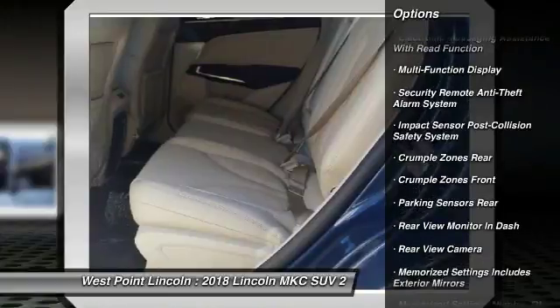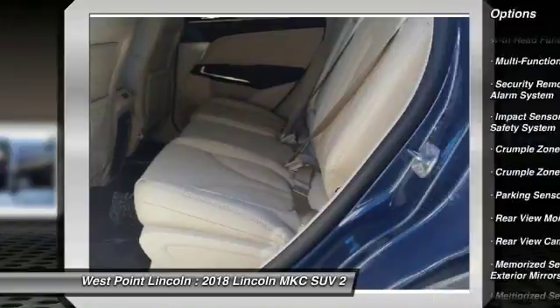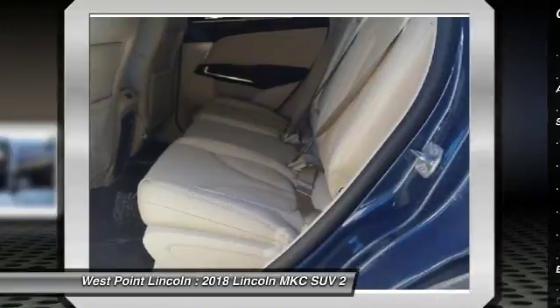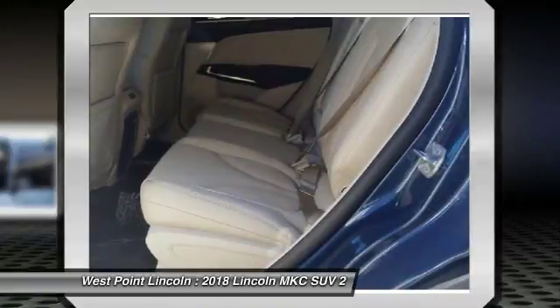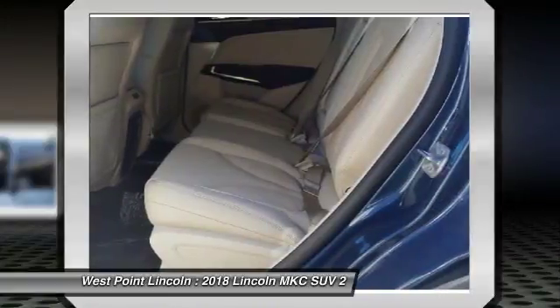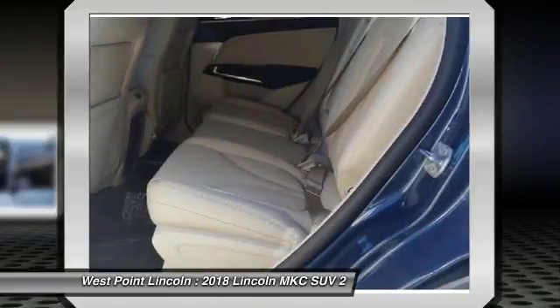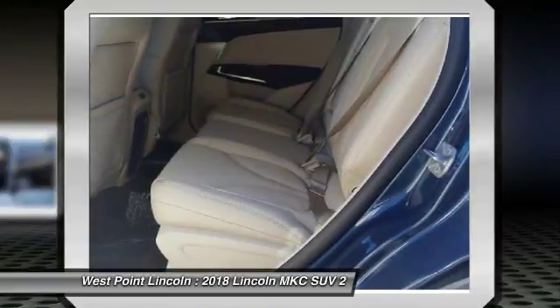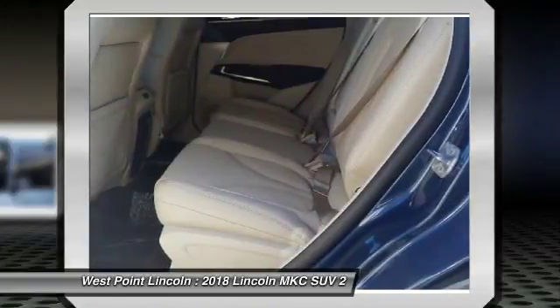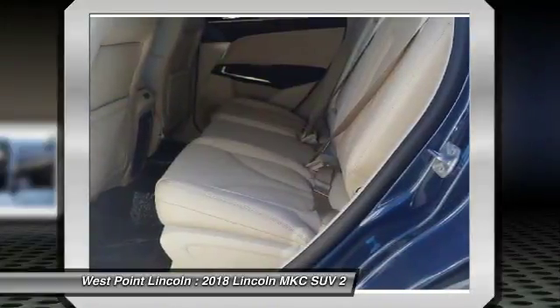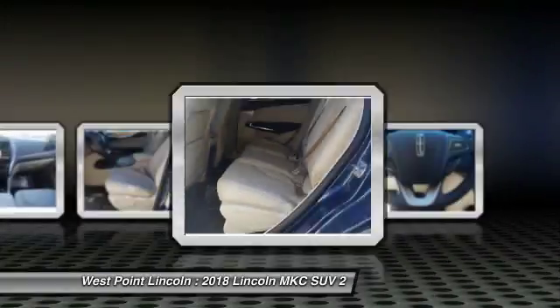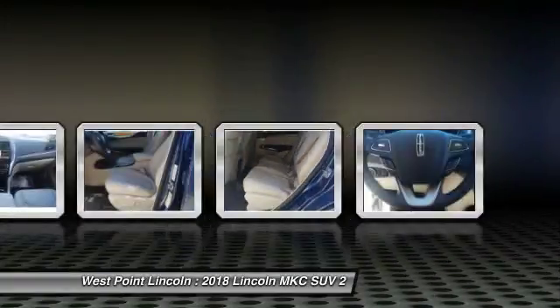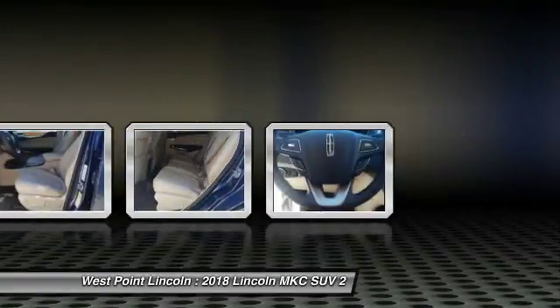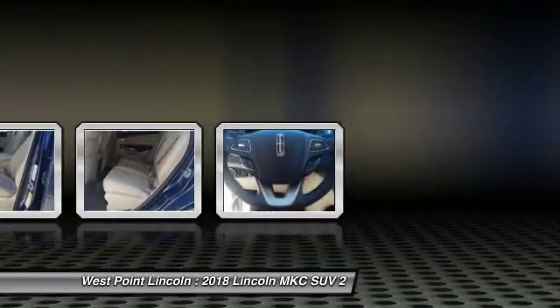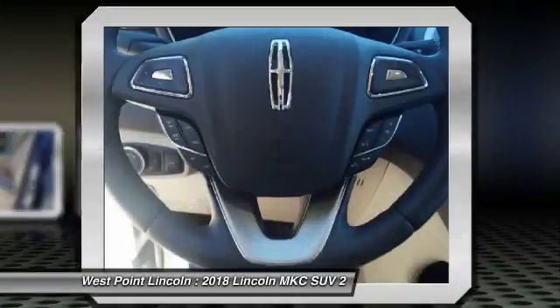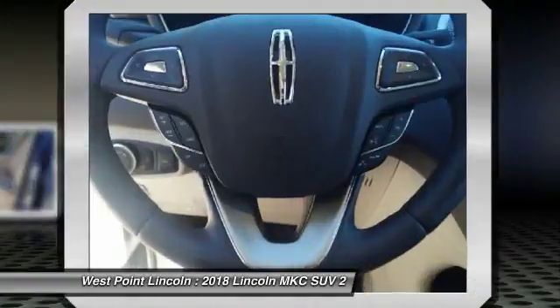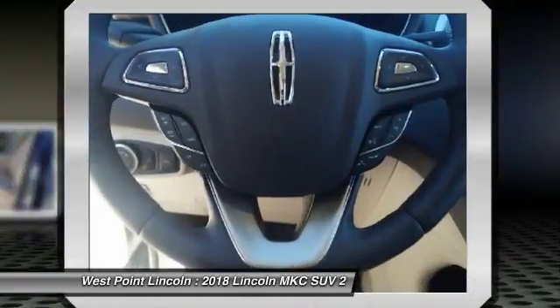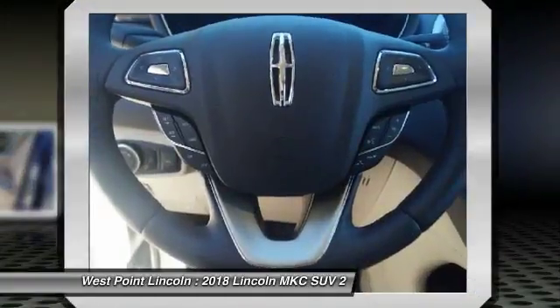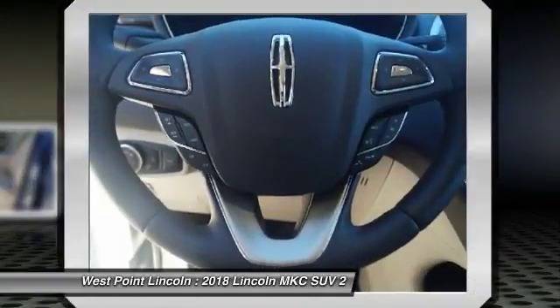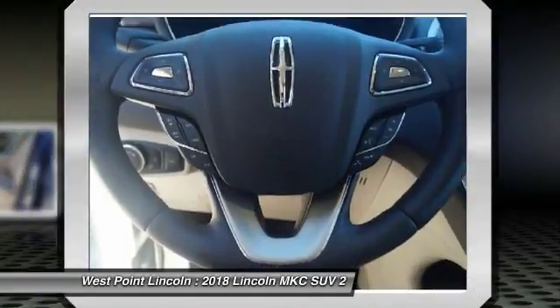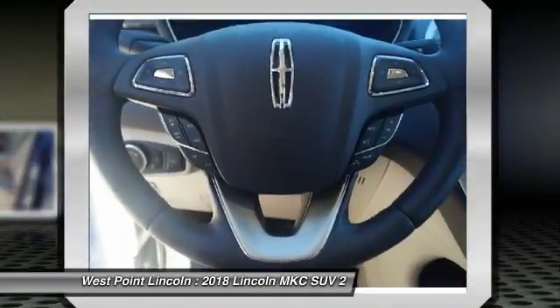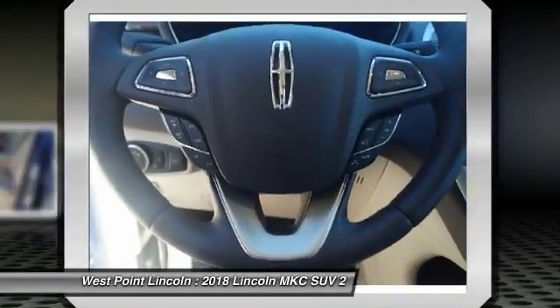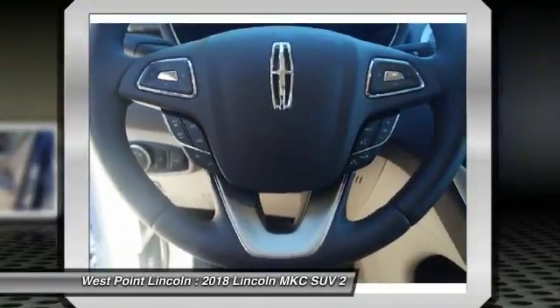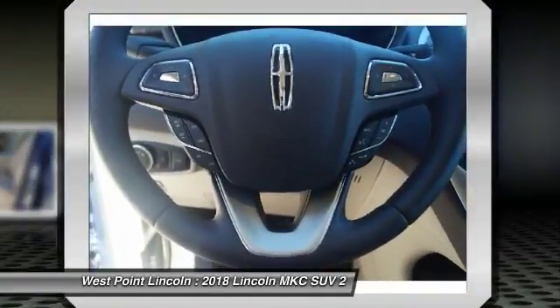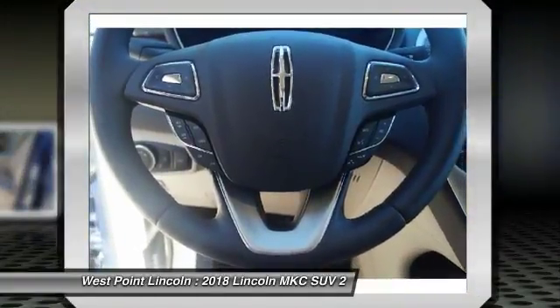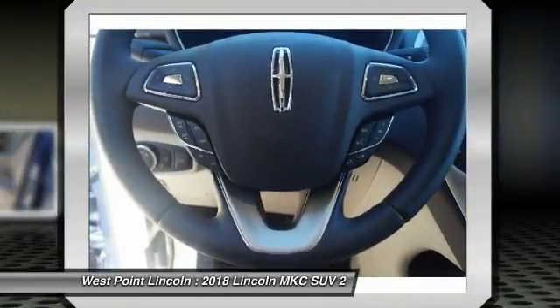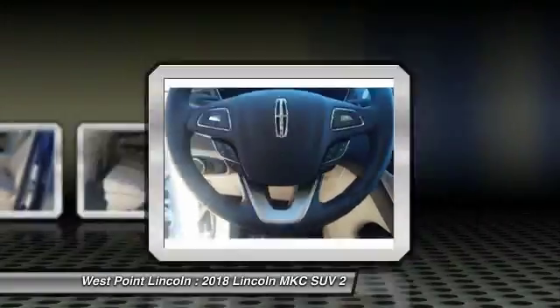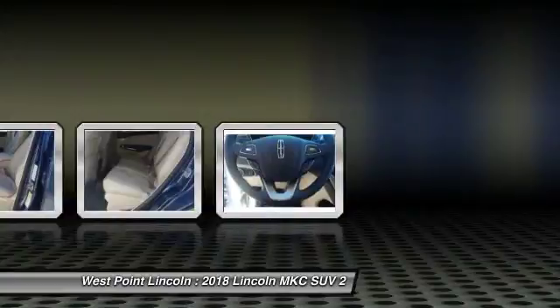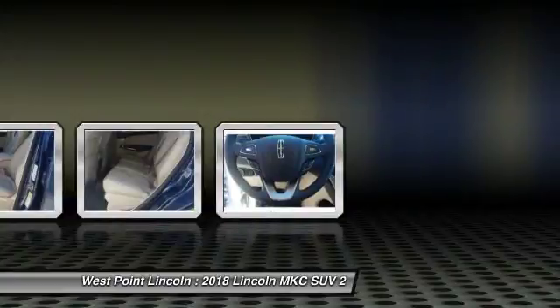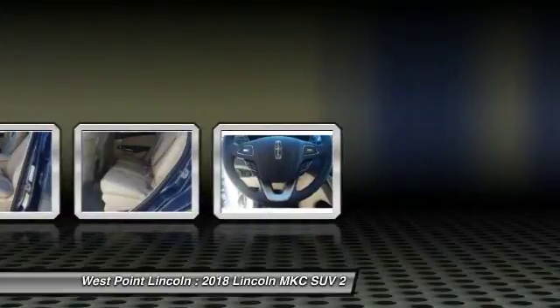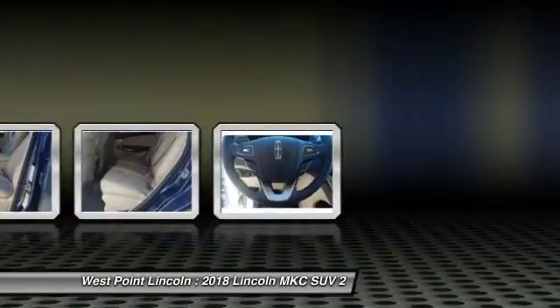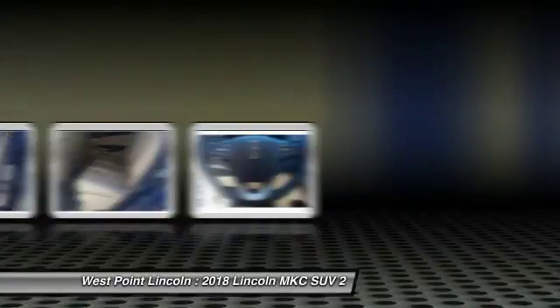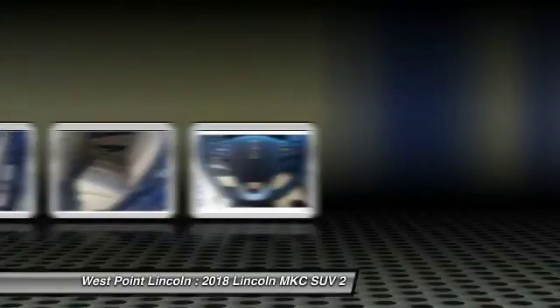Cruise control, universal garage door opener, trip computer, fog lights, child safety locks.